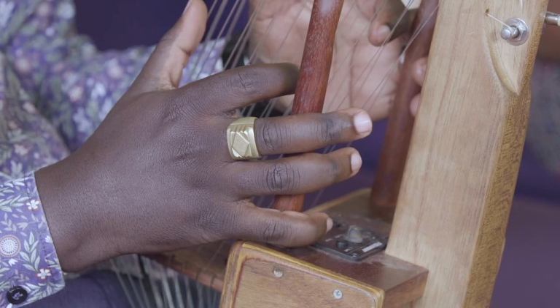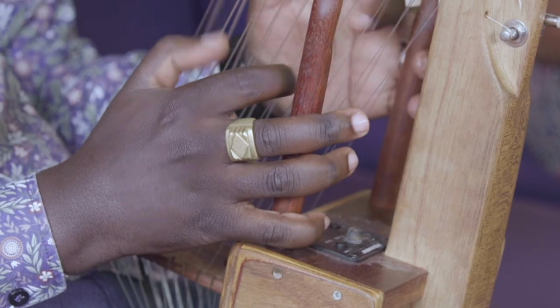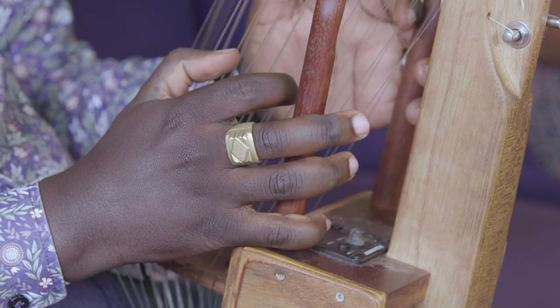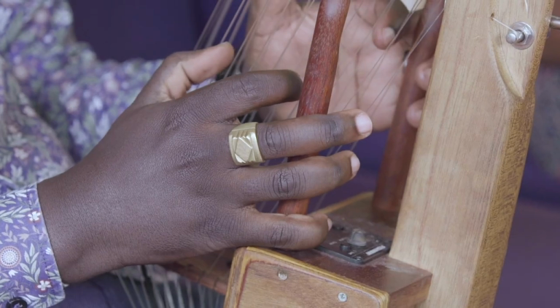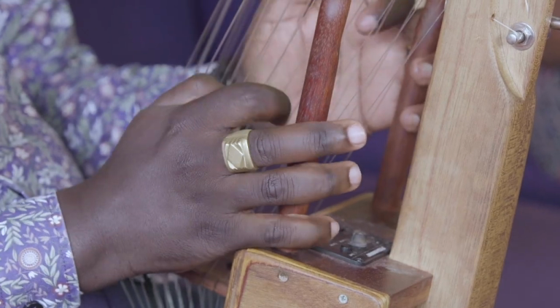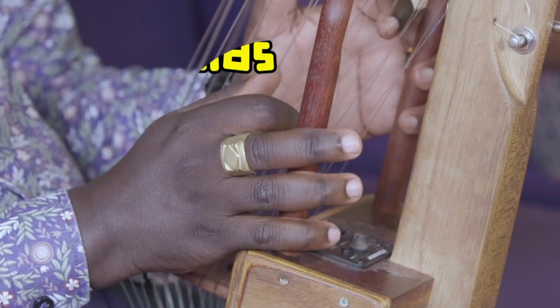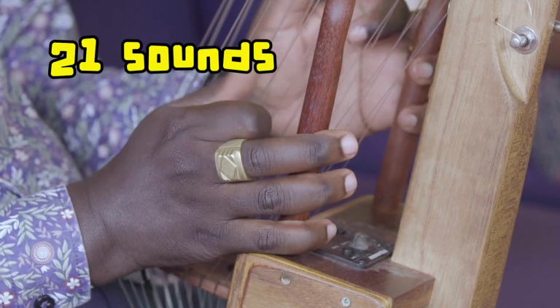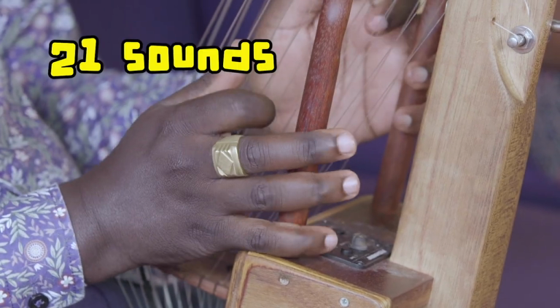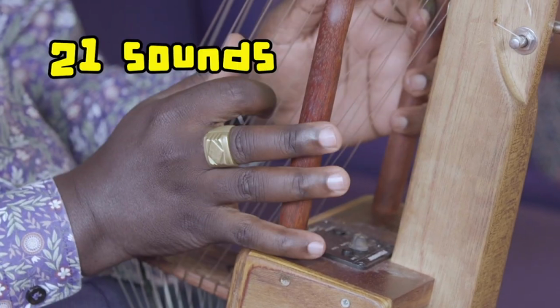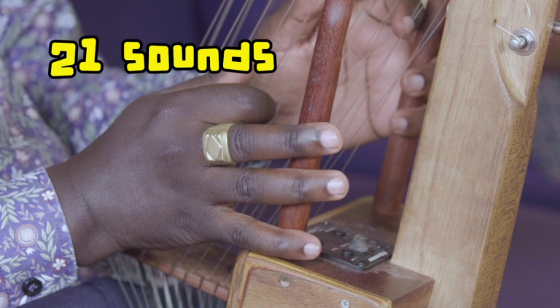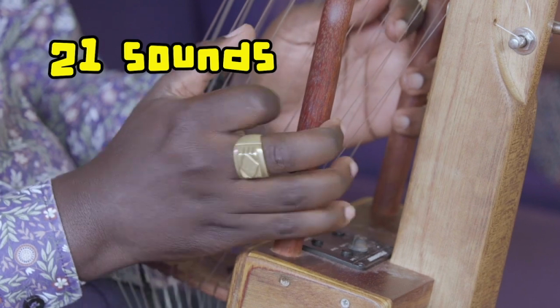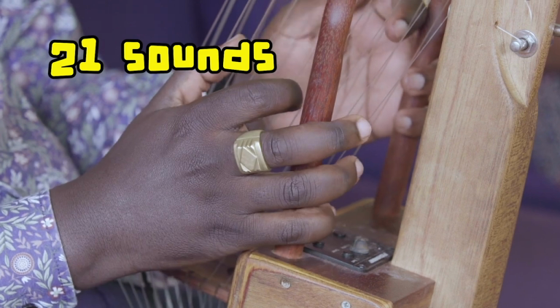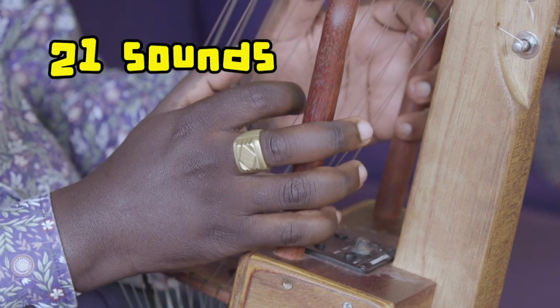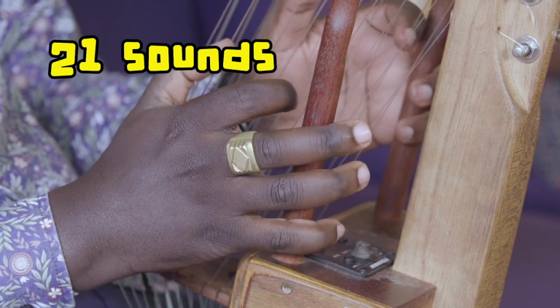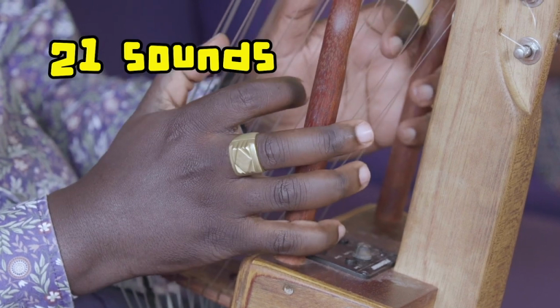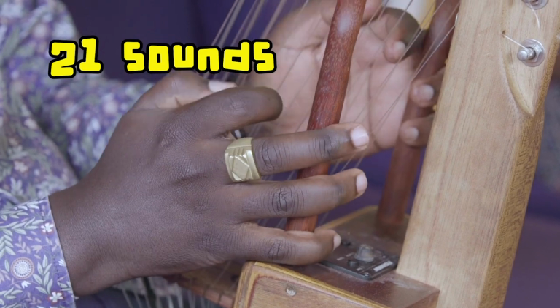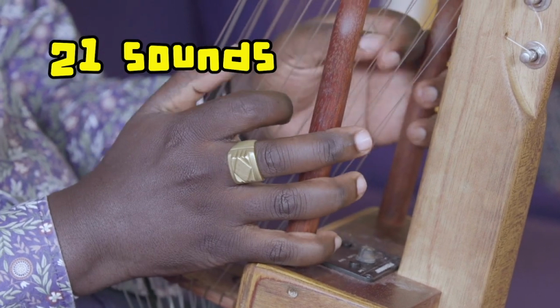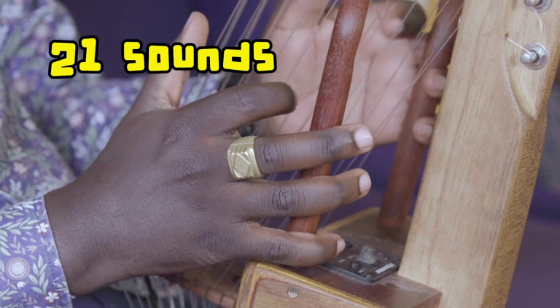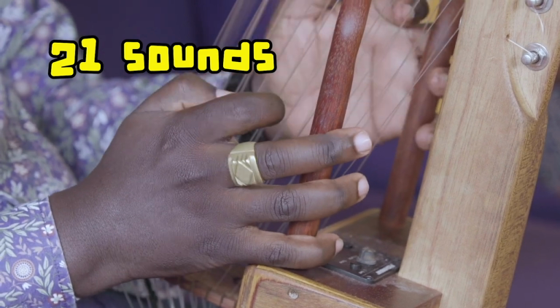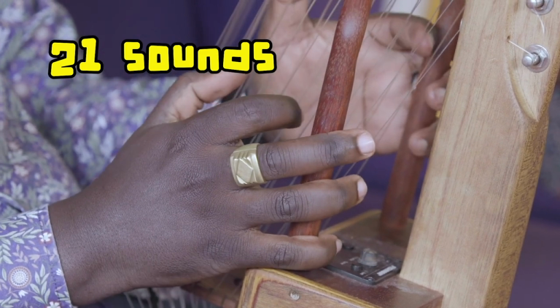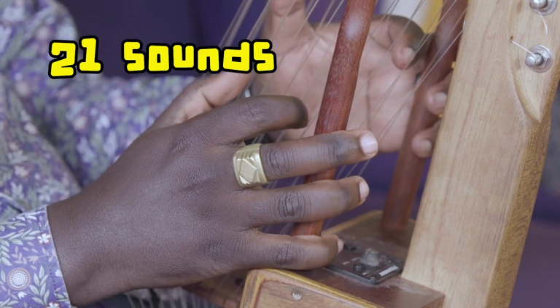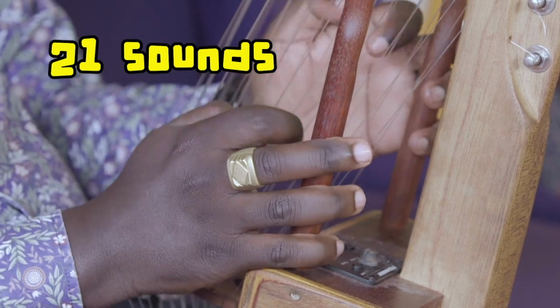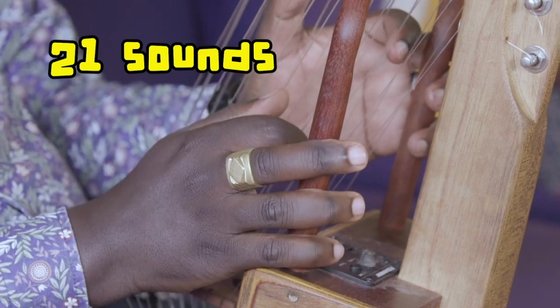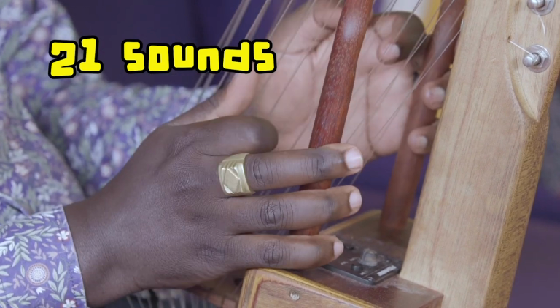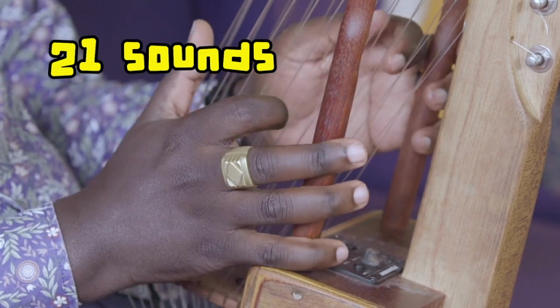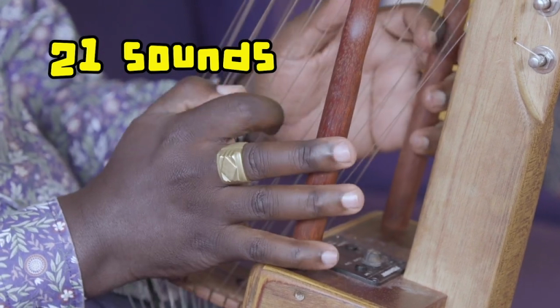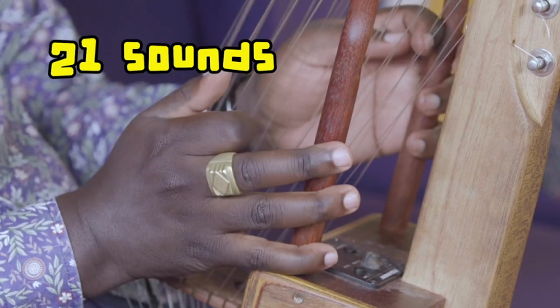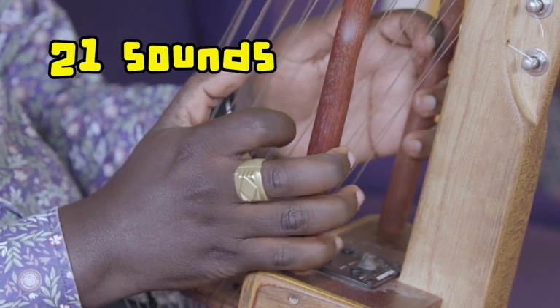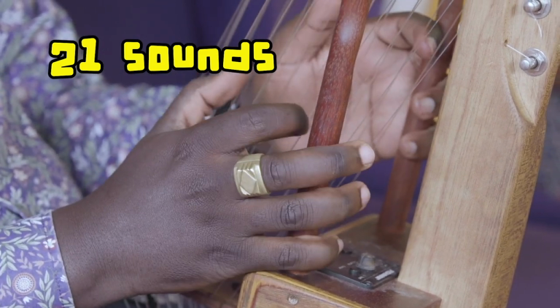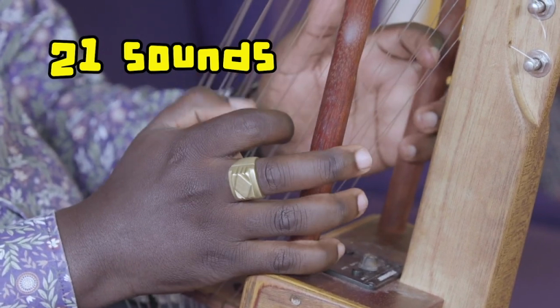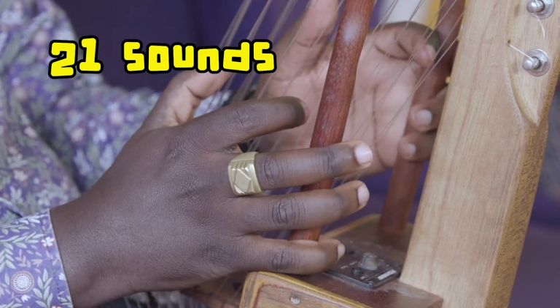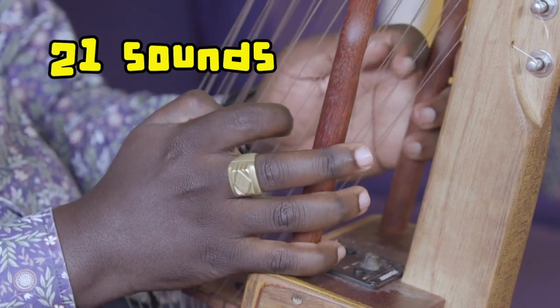The Kora has 21 sounds, and every single sound is different.